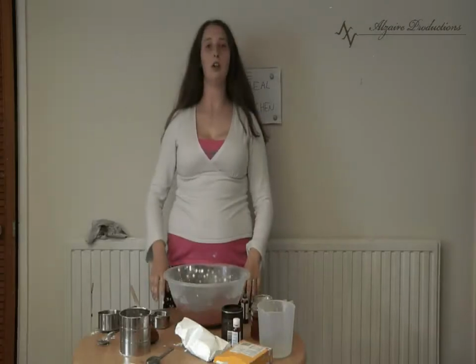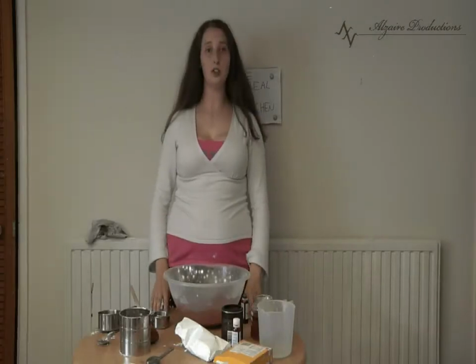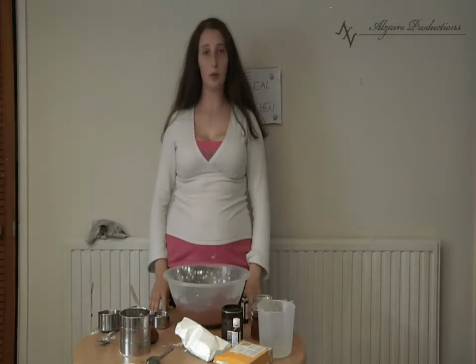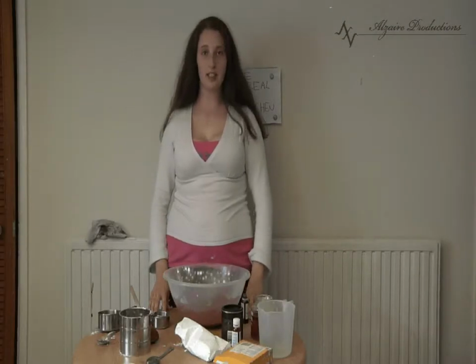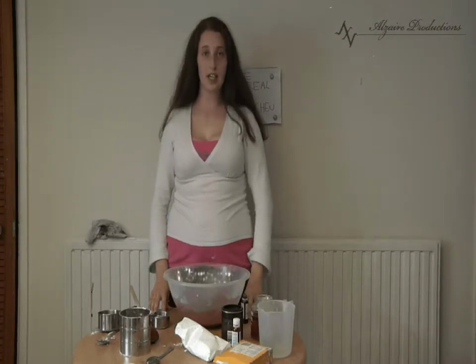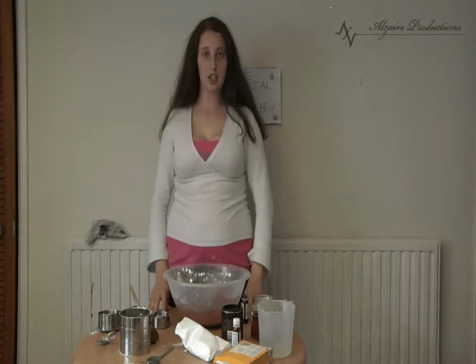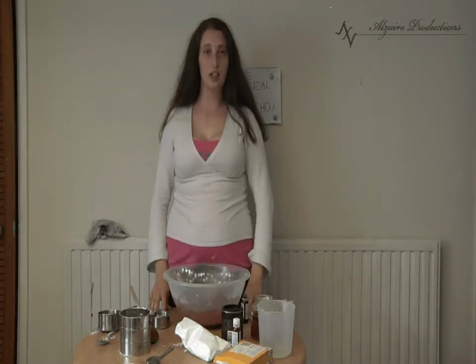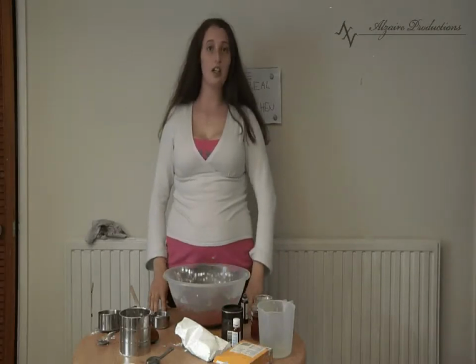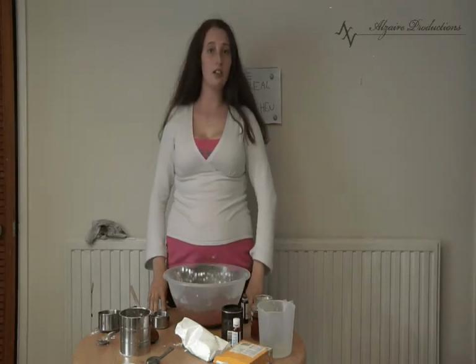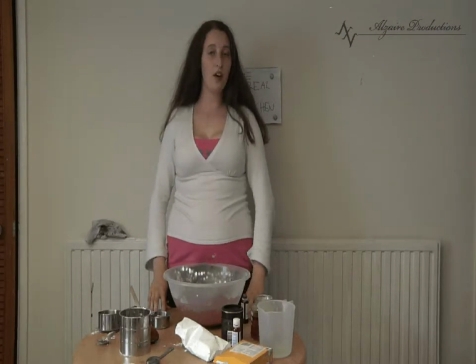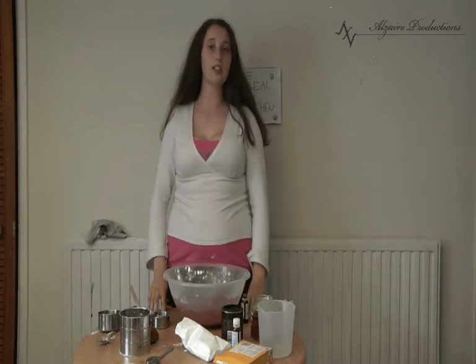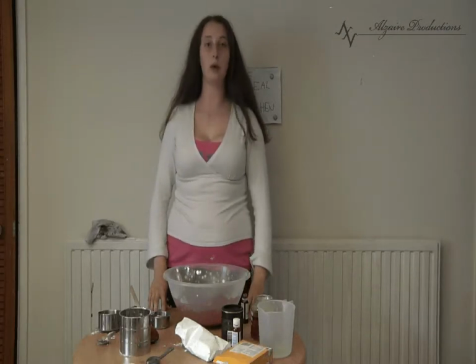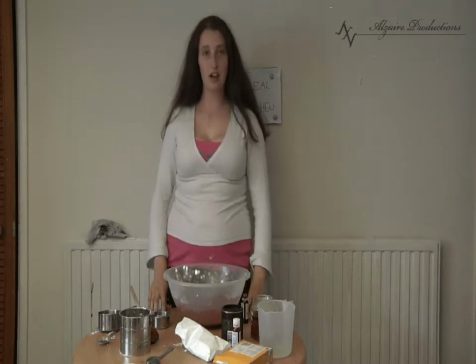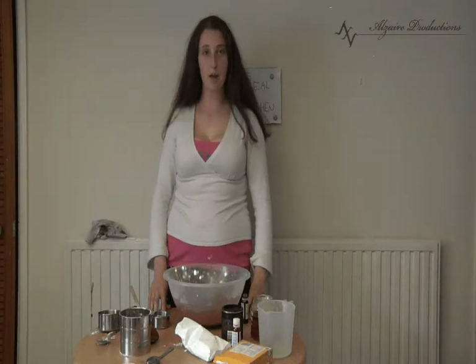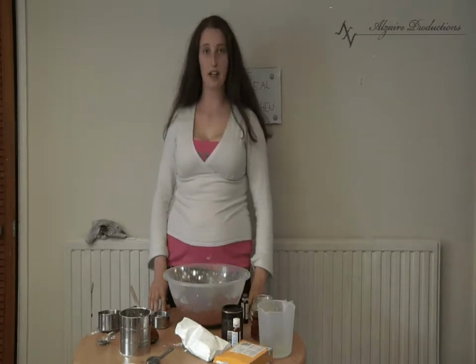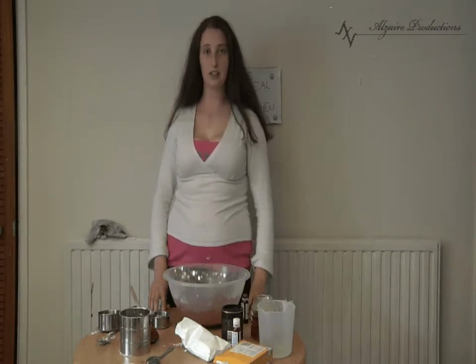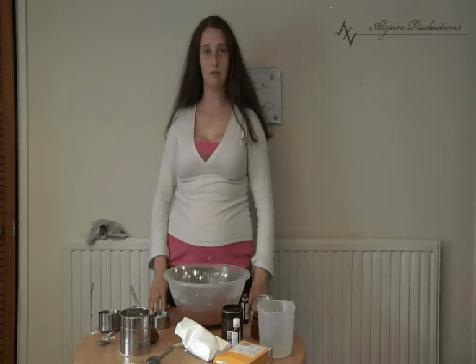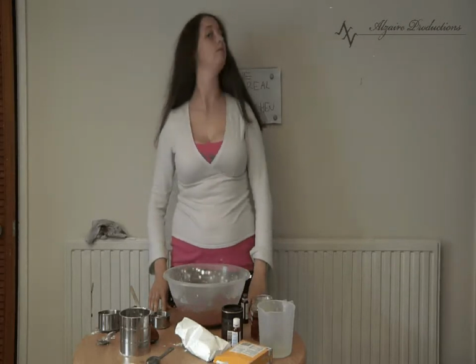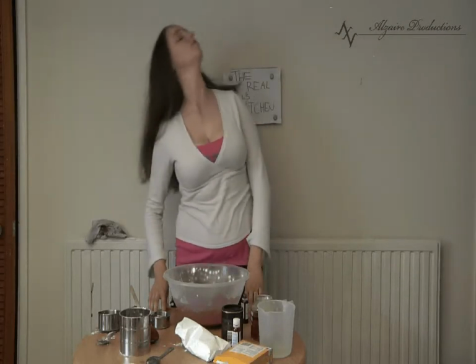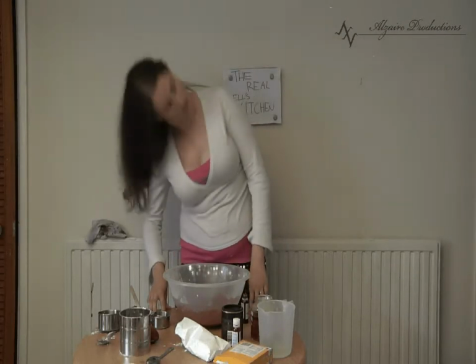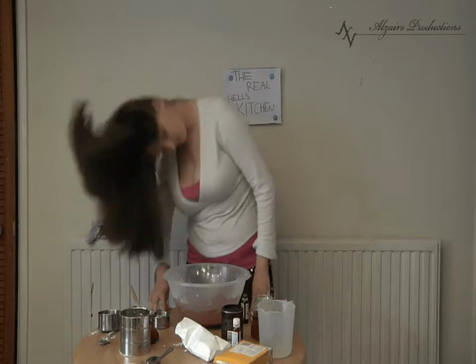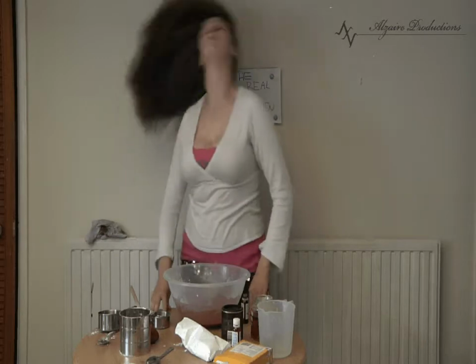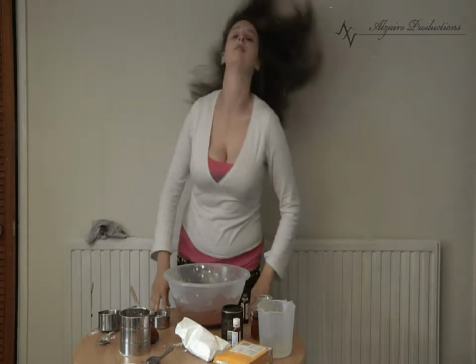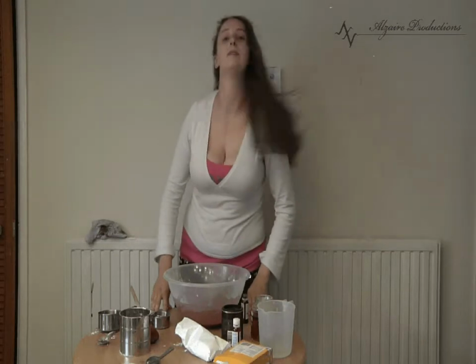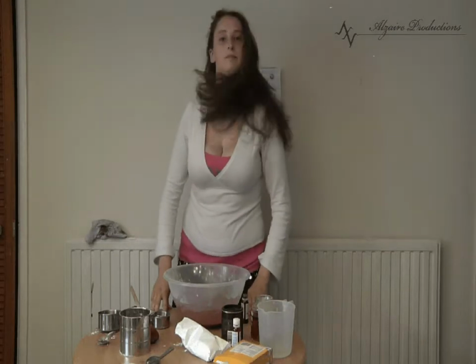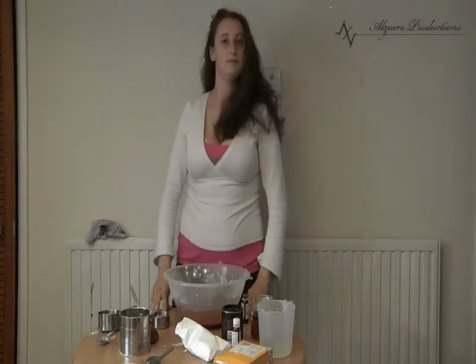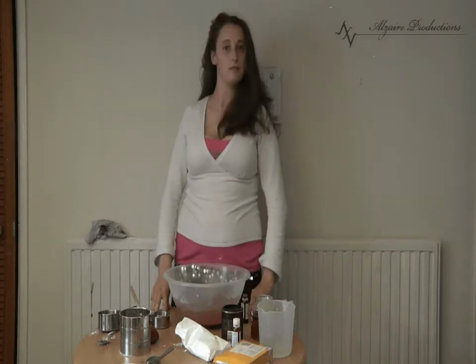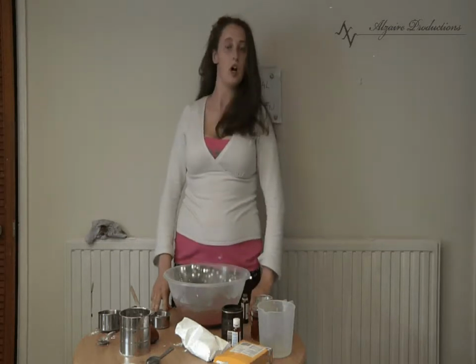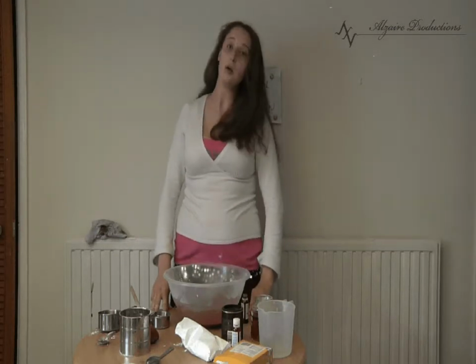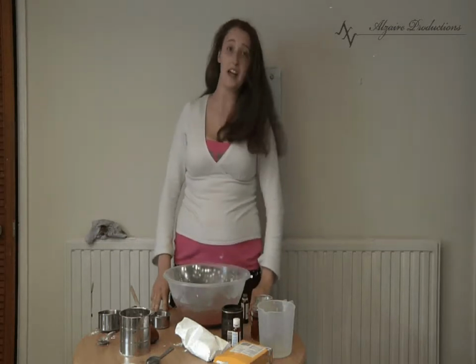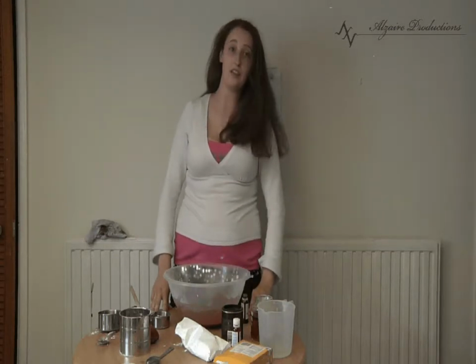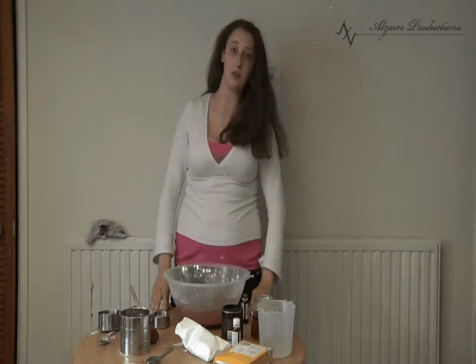Also, when in the kitchen, it's advised to wear your hair back. Or make it in the food.